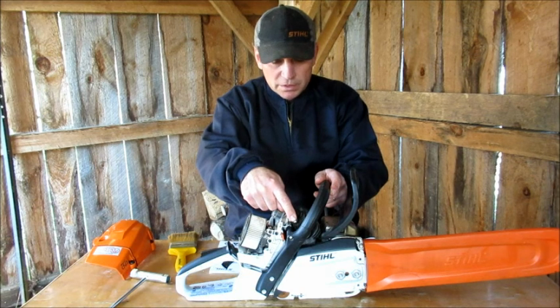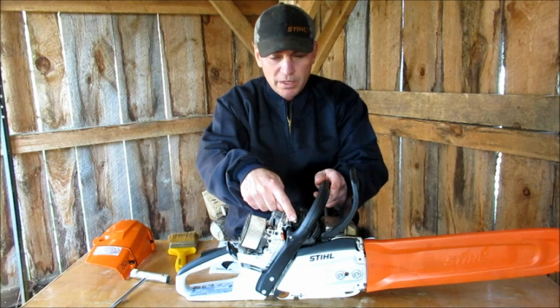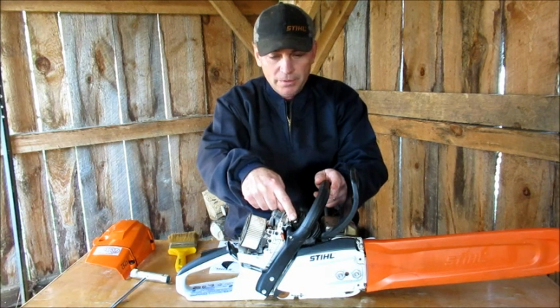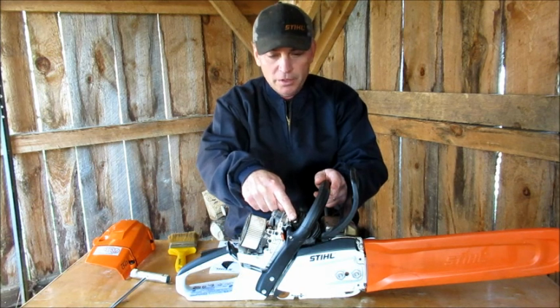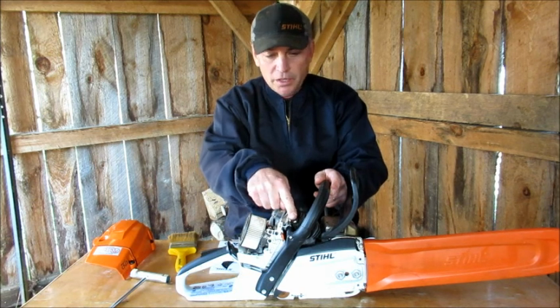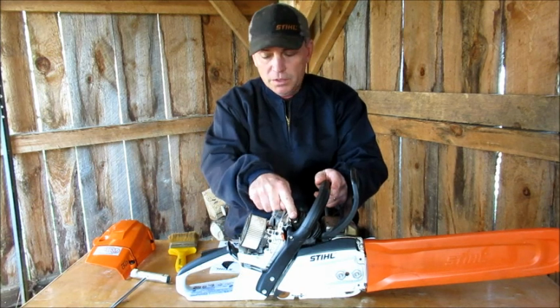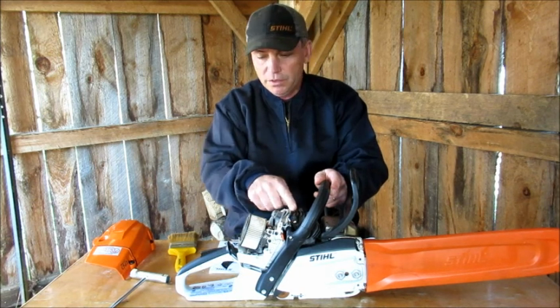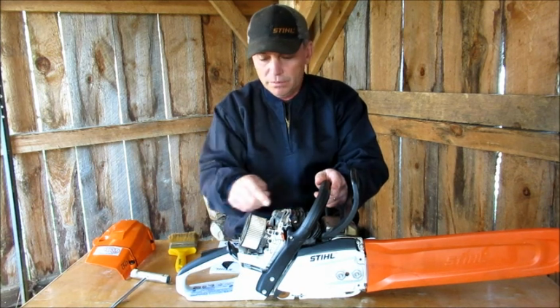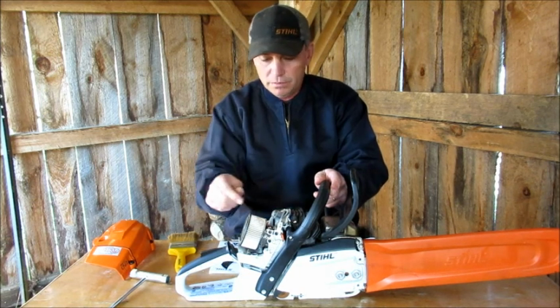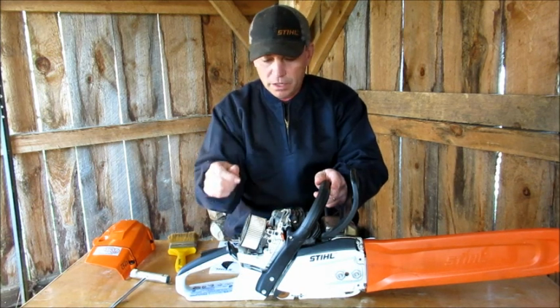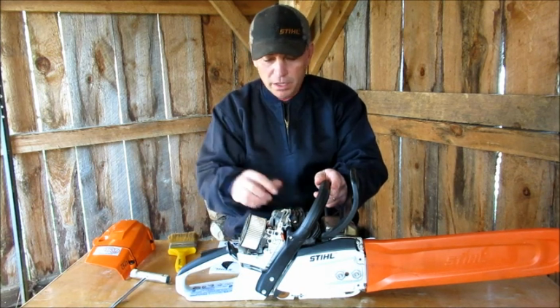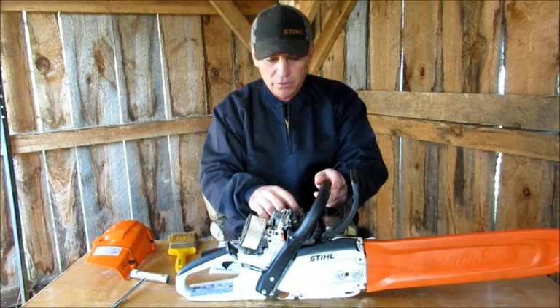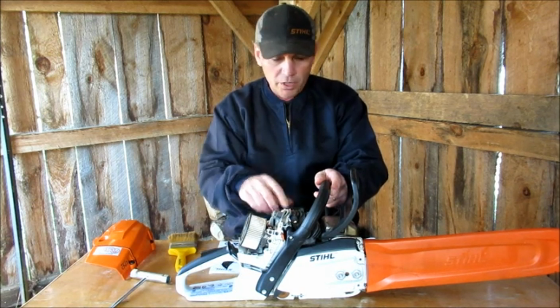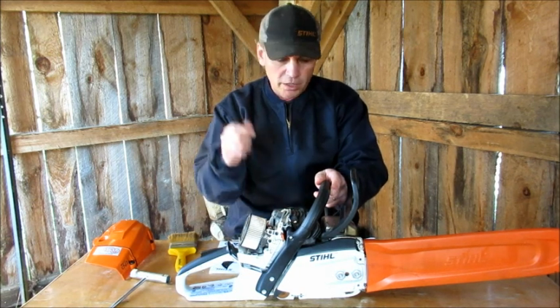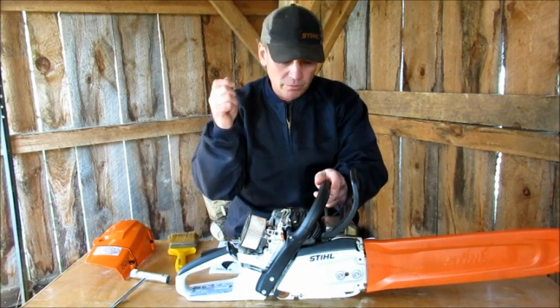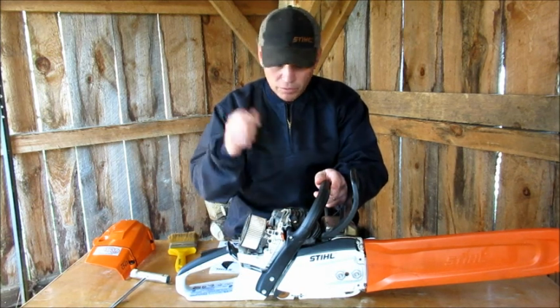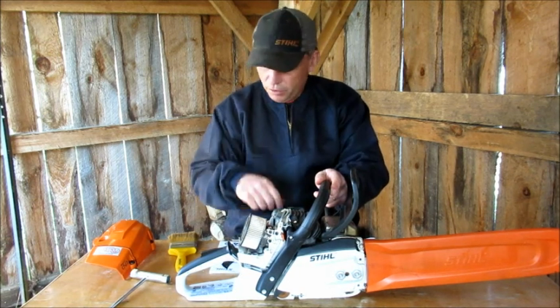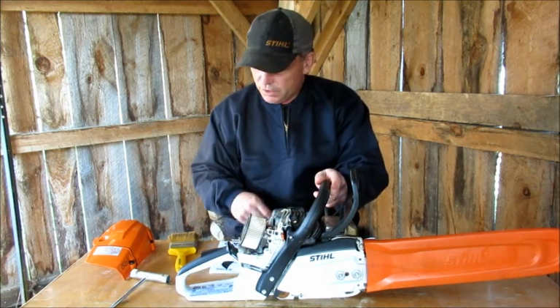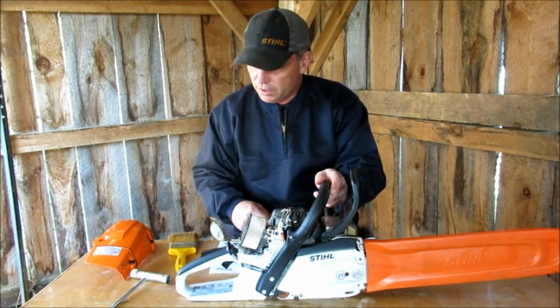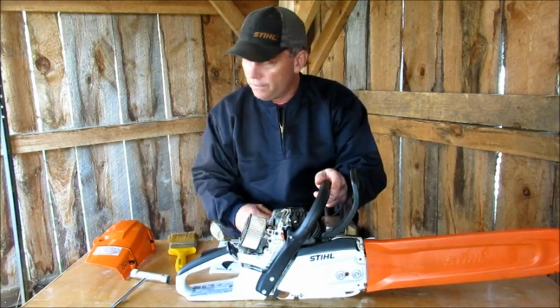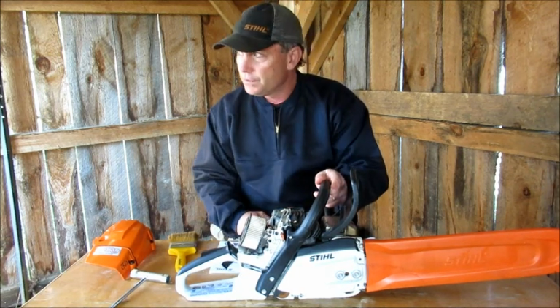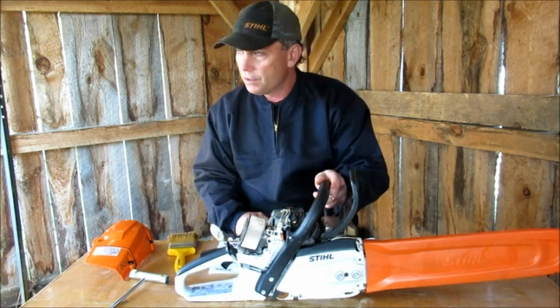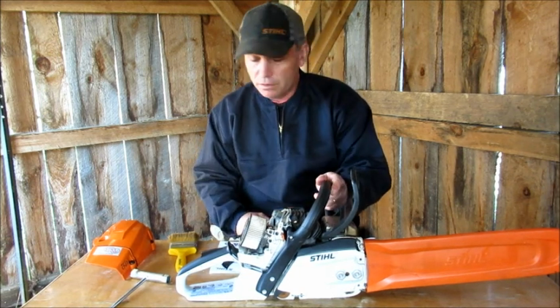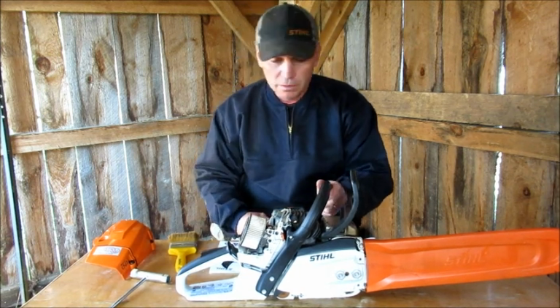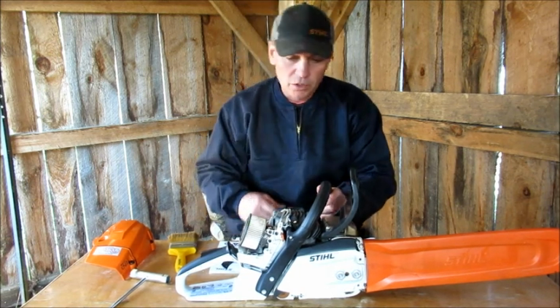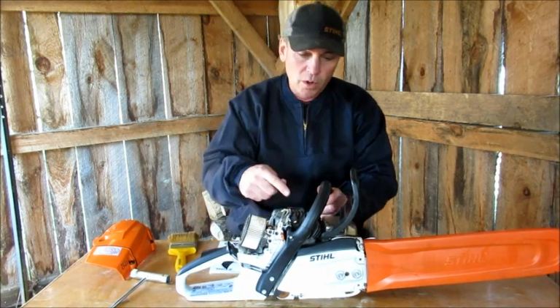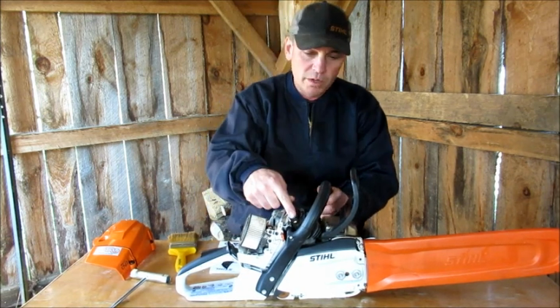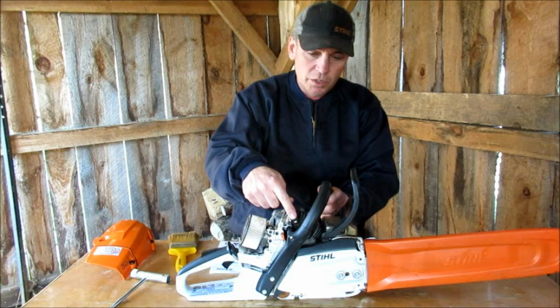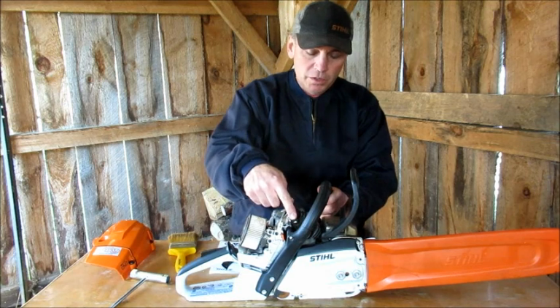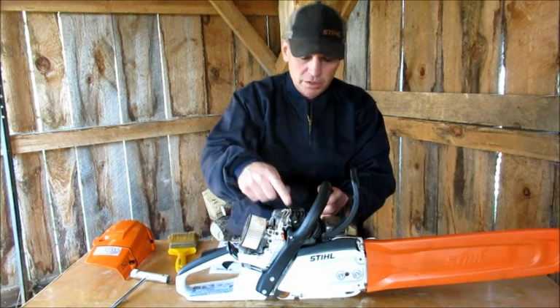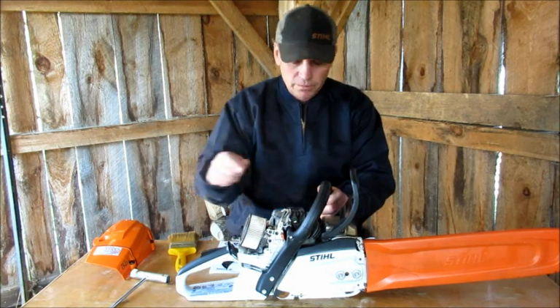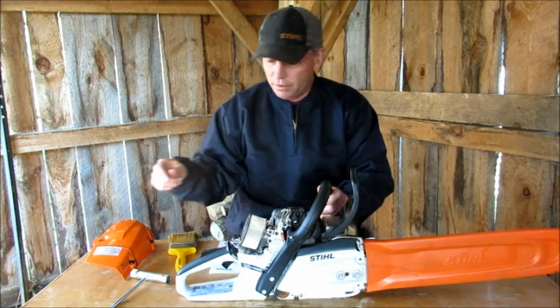Some people are not using it and they're breaking their pull cords and stuff. I don't know why you wouldn't use it.